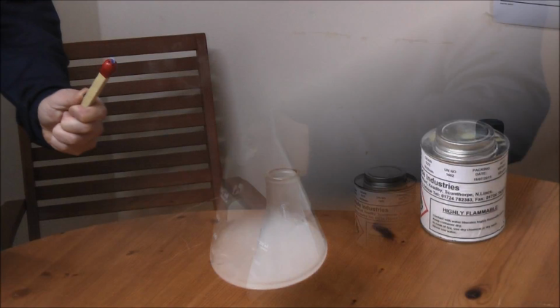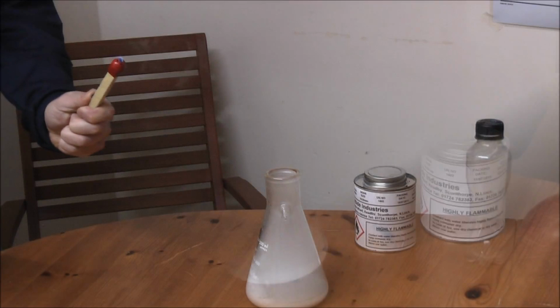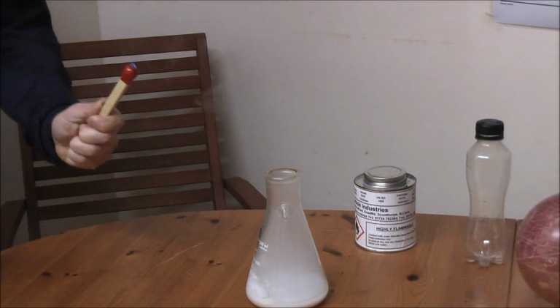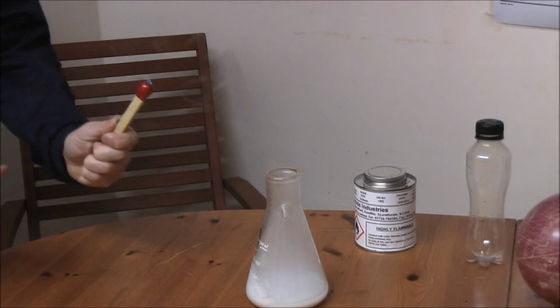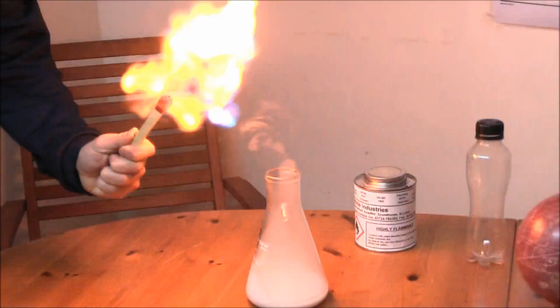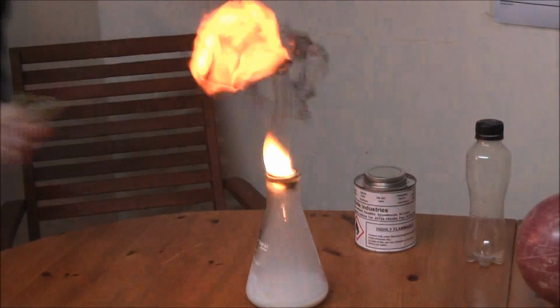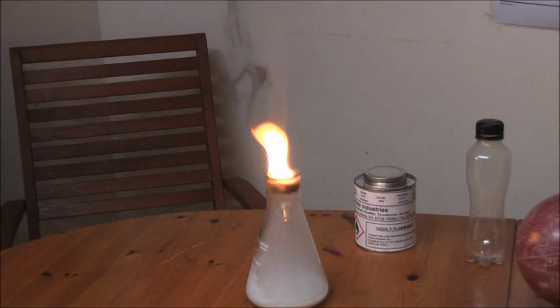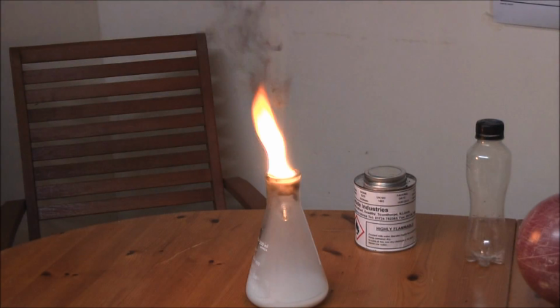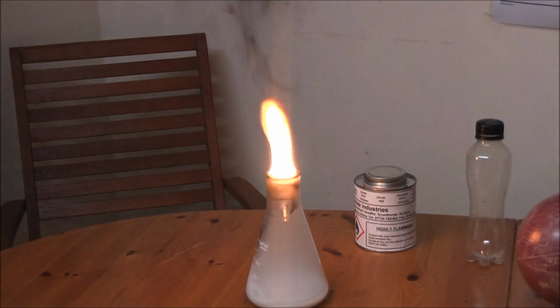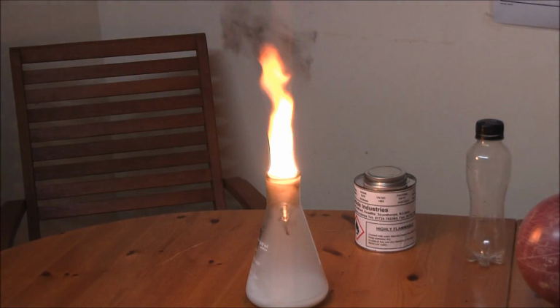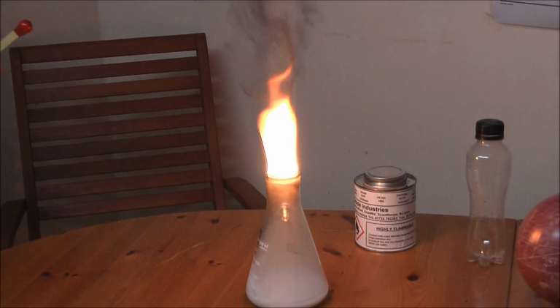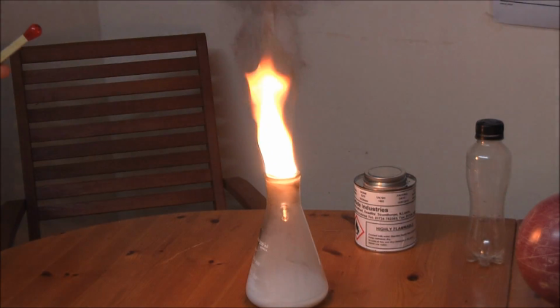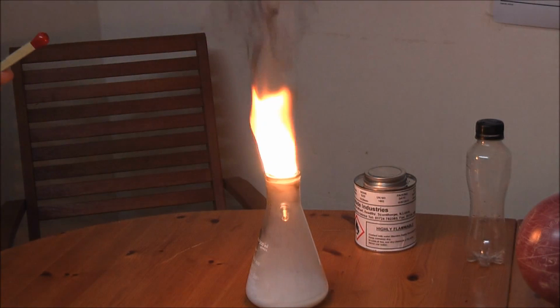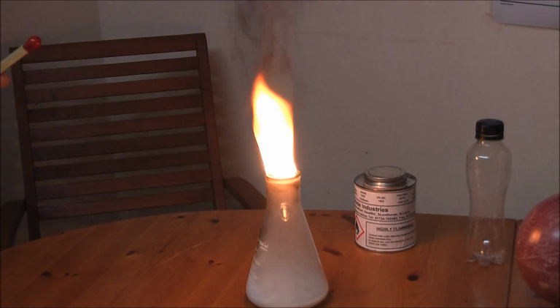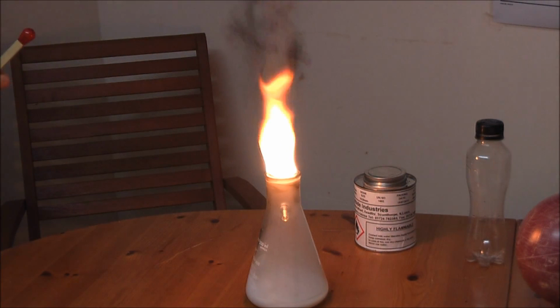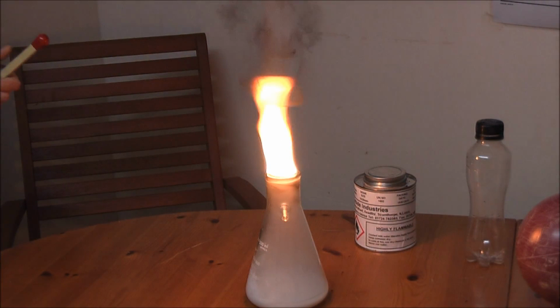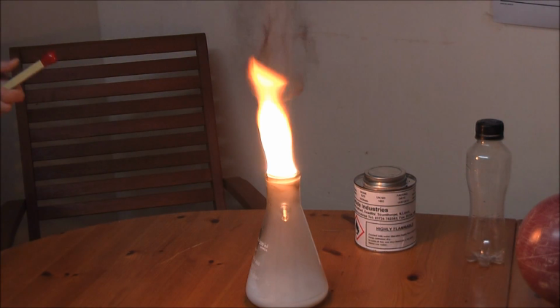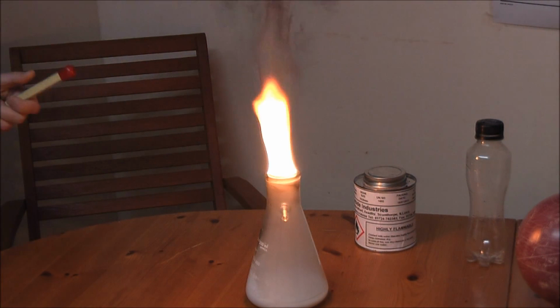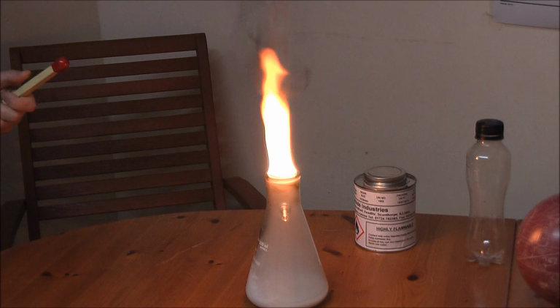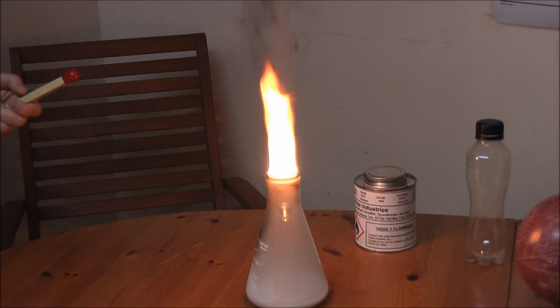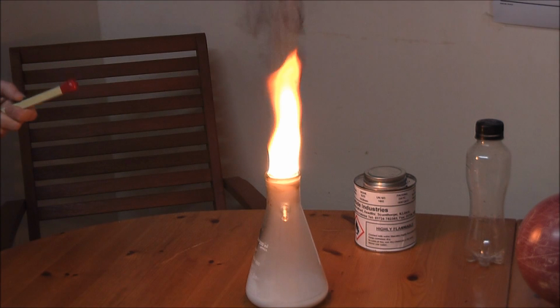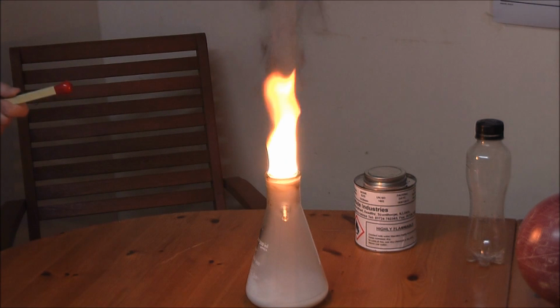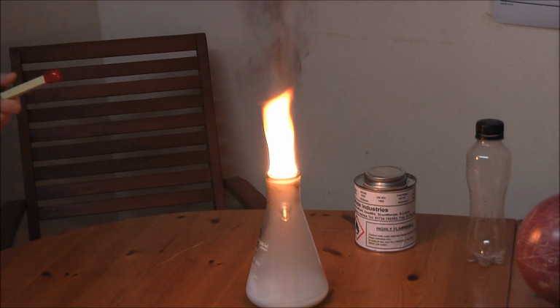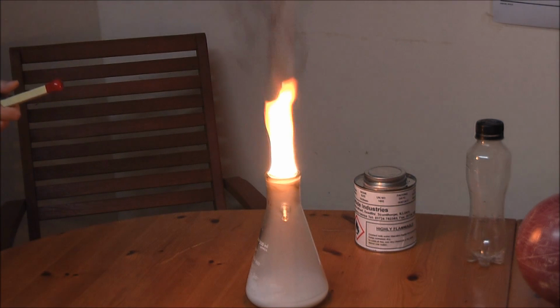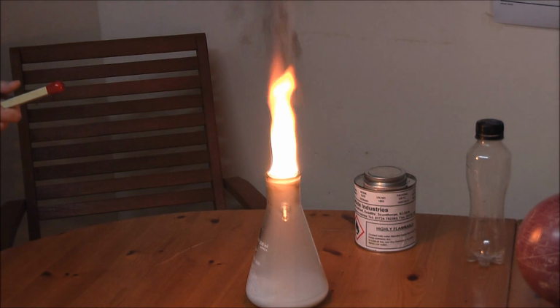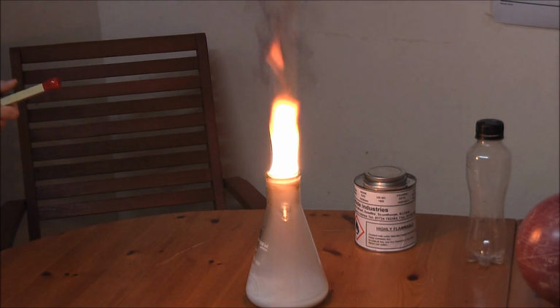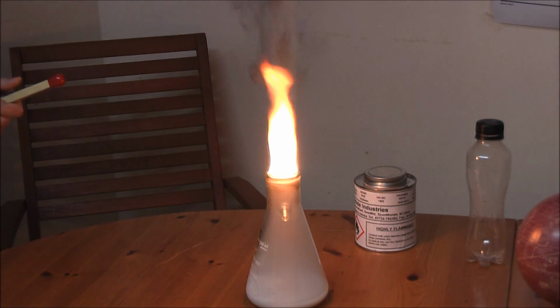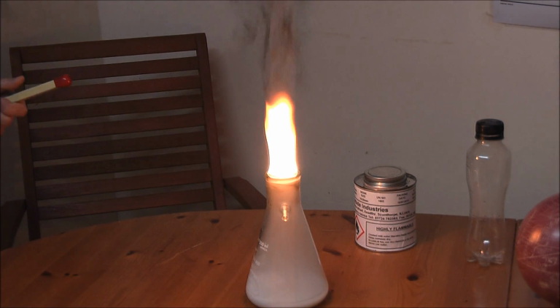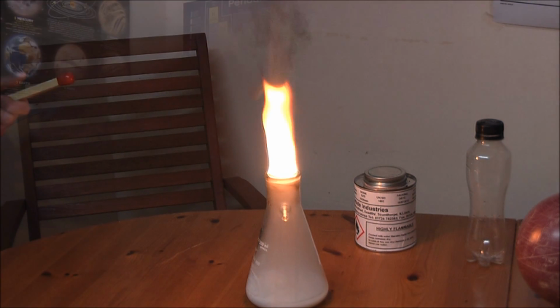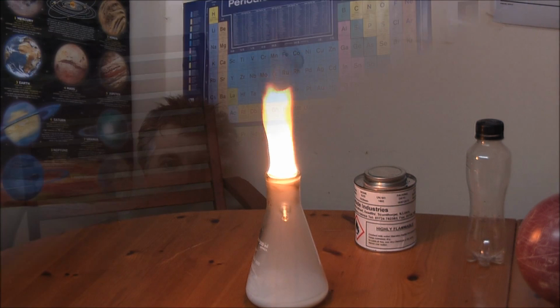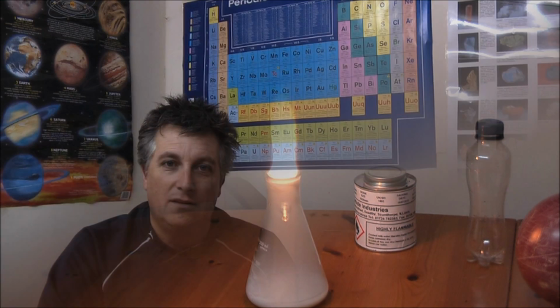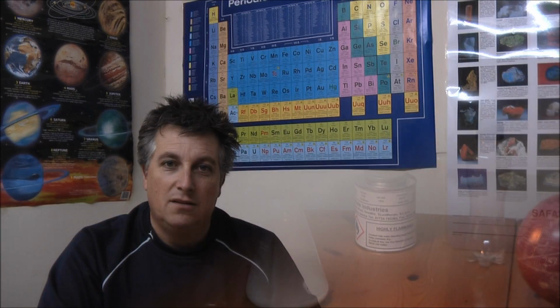And if I light the gas we get an explosion. Very very smoky, and it's a very cool flame.